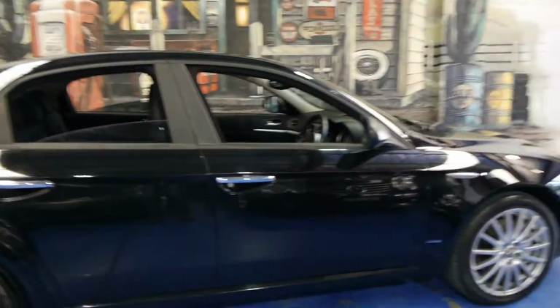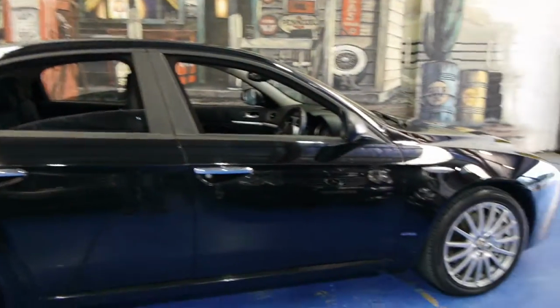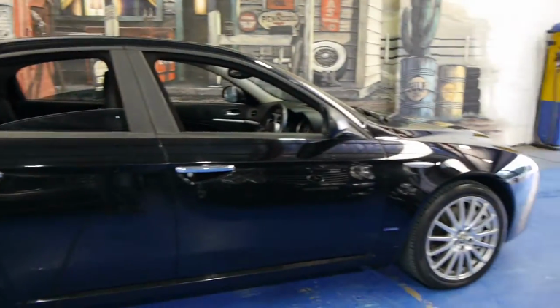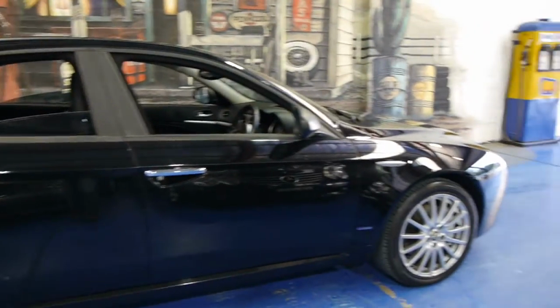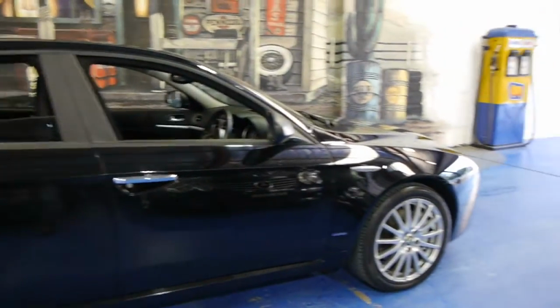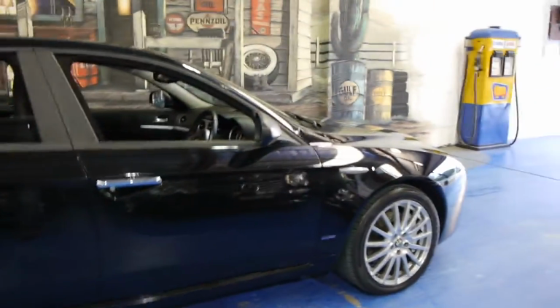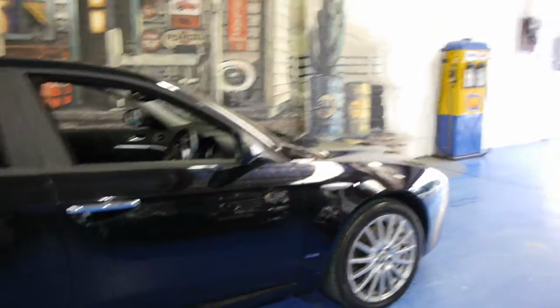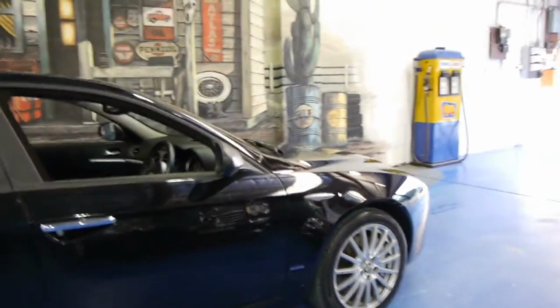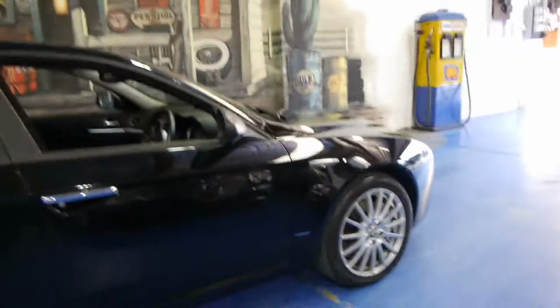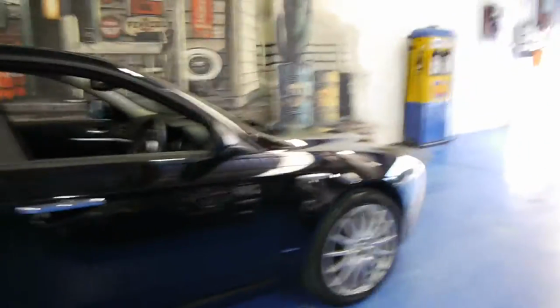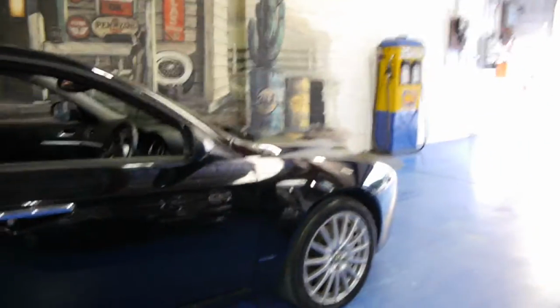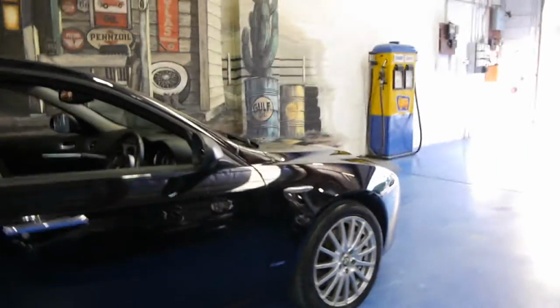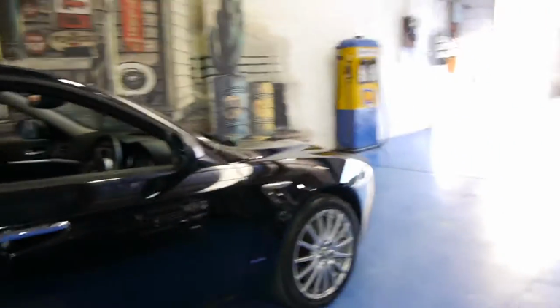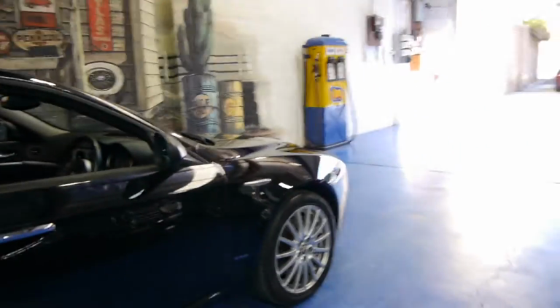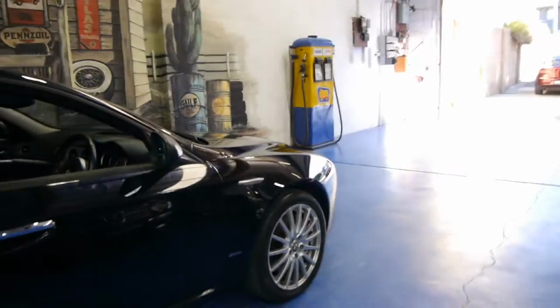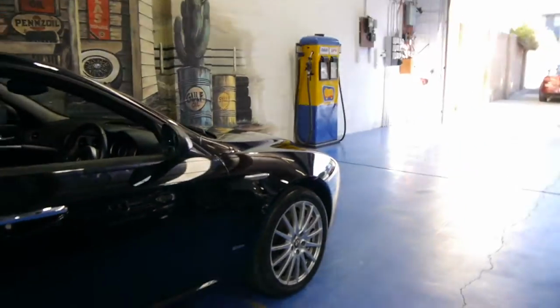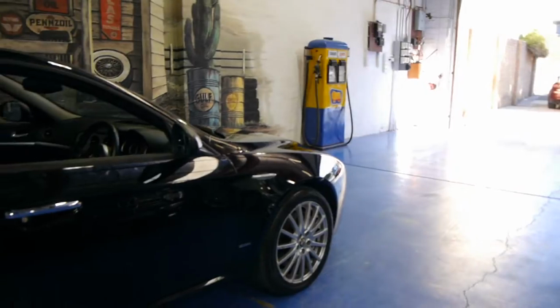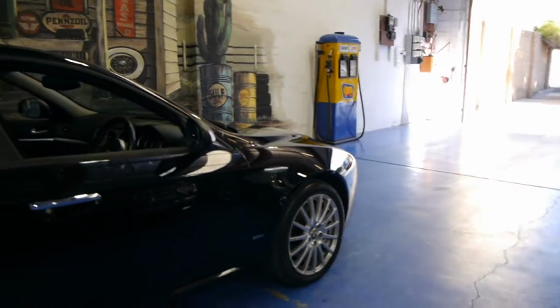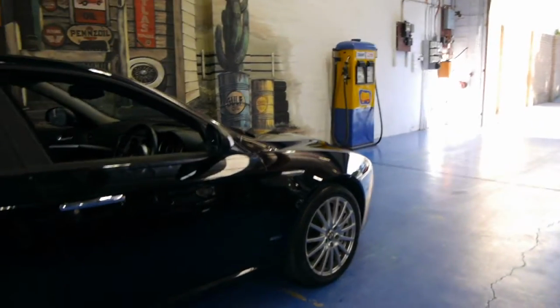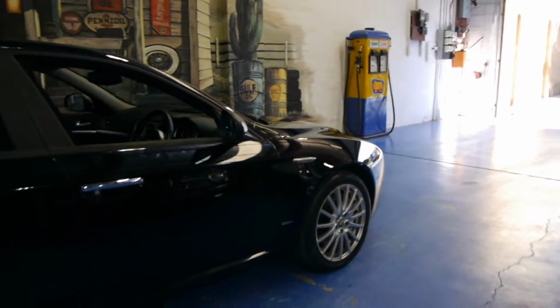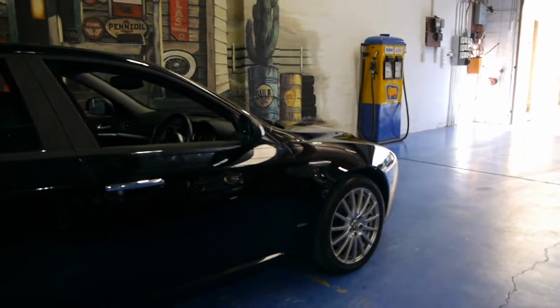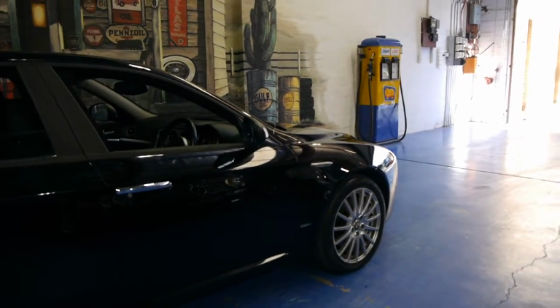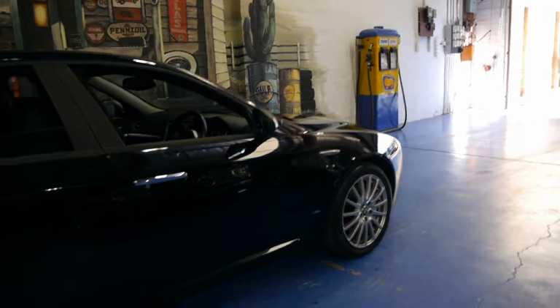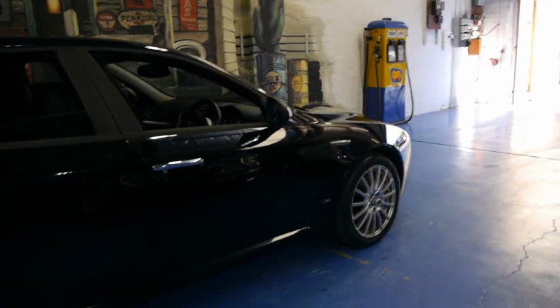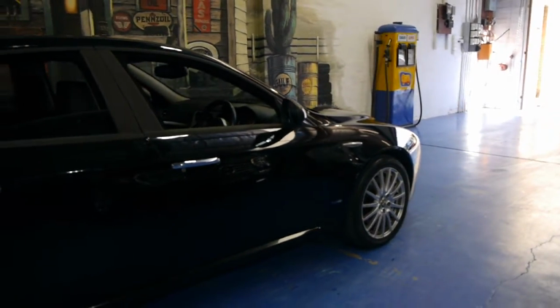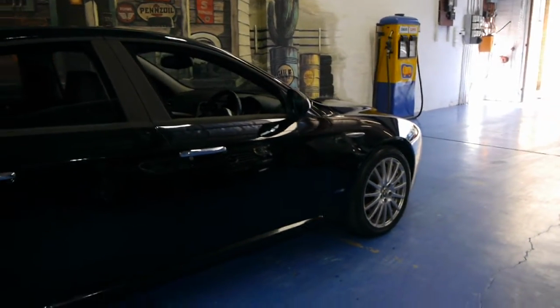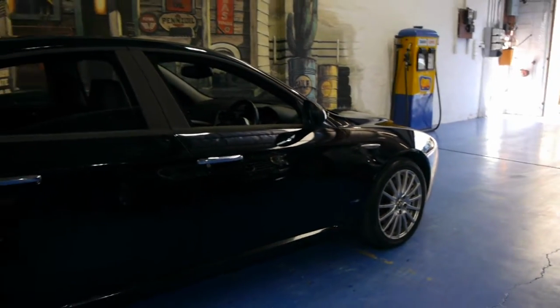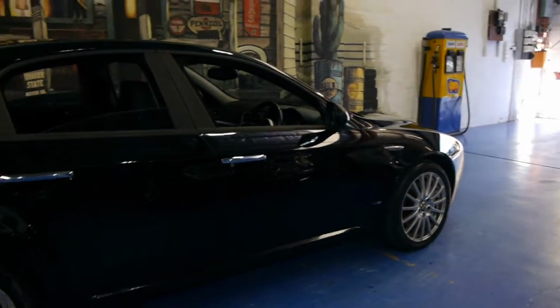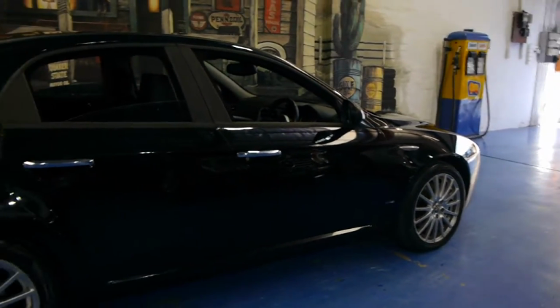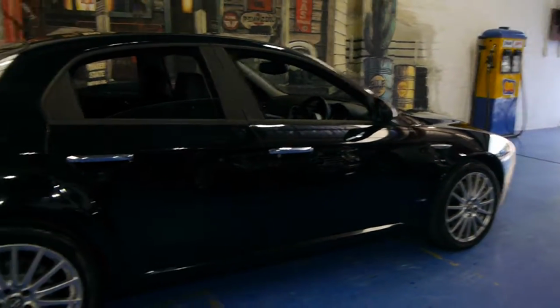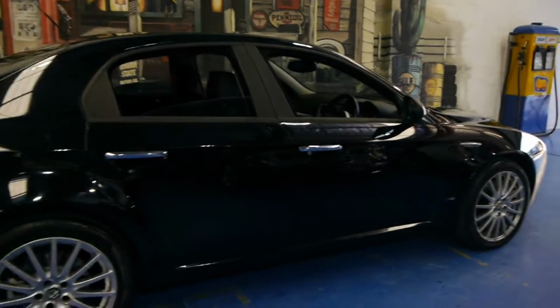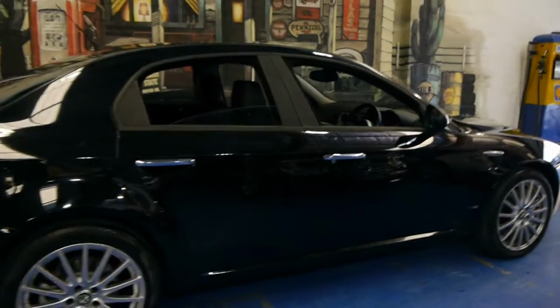One of the best things about these diesel Alfa 159s is they've got a fully automatic transmission, as opposed to a sequential speed or a manual.